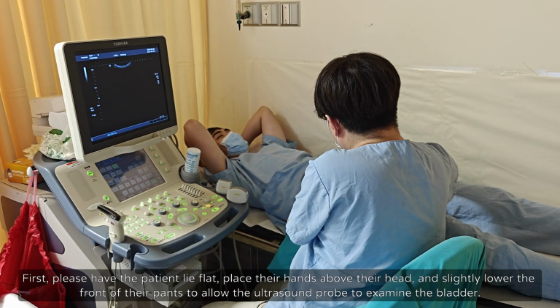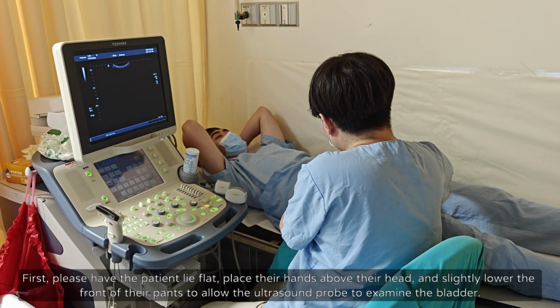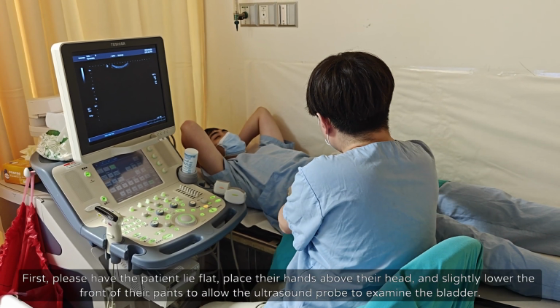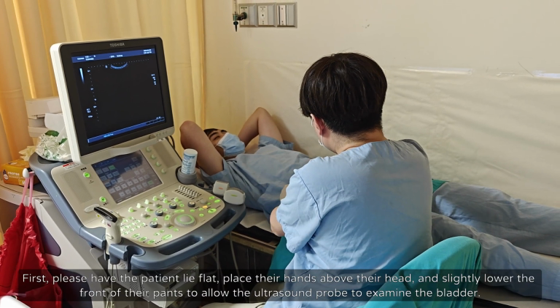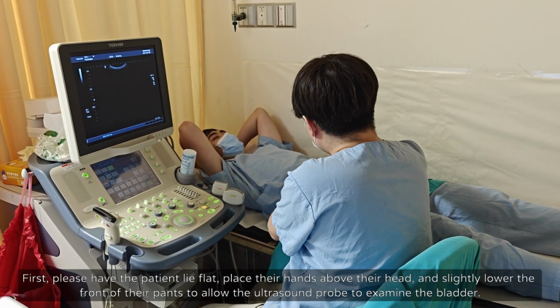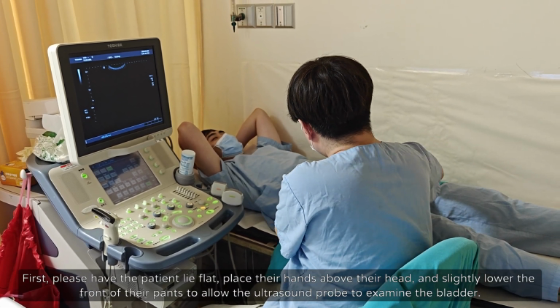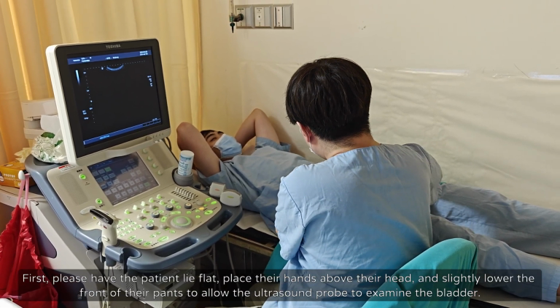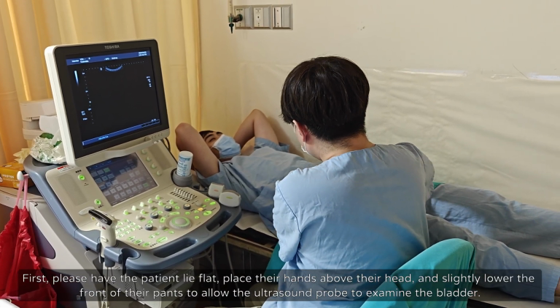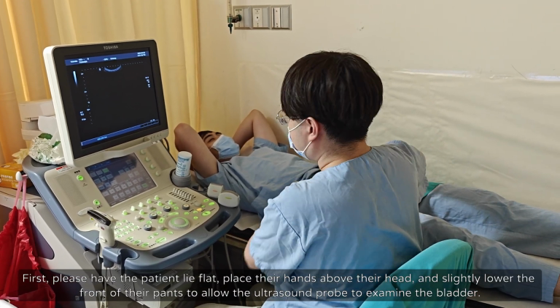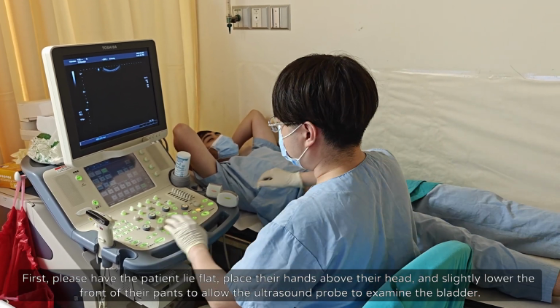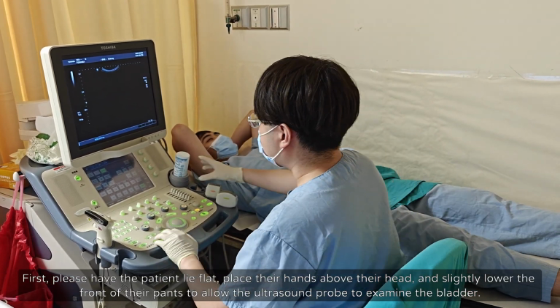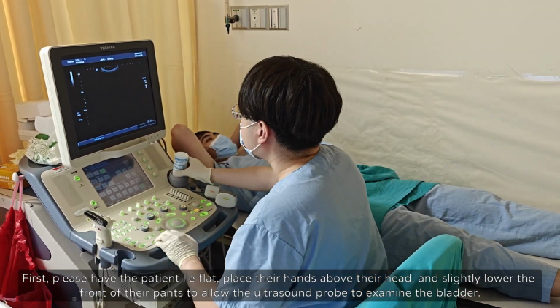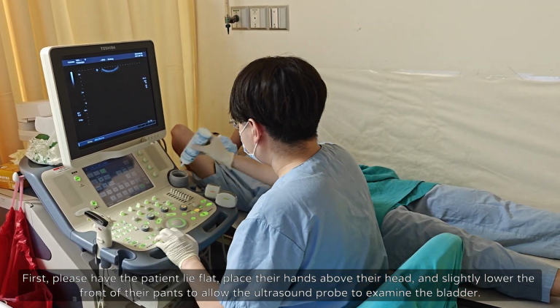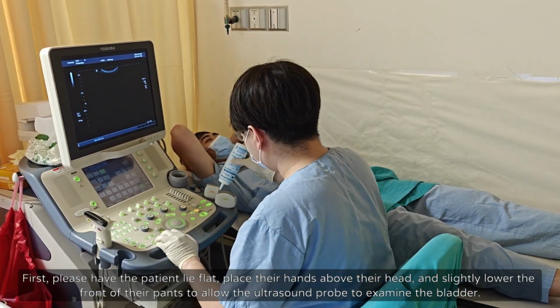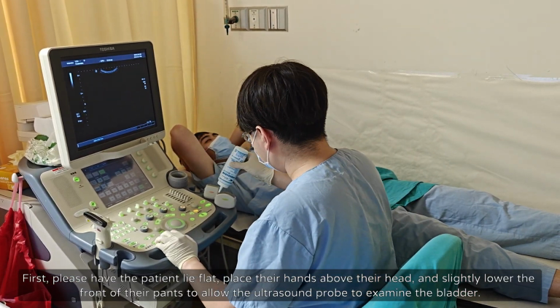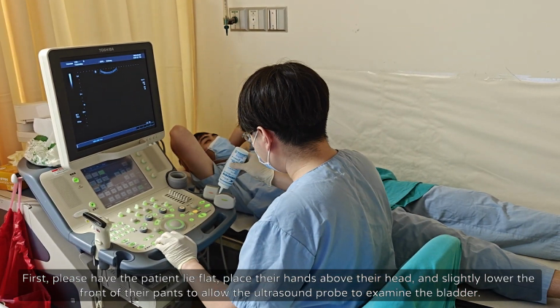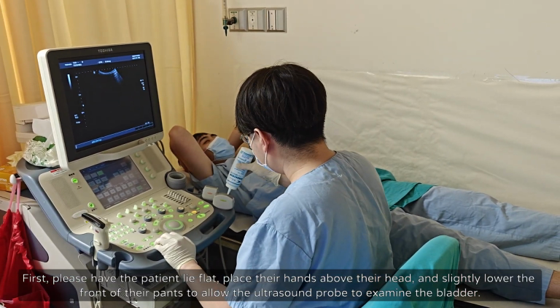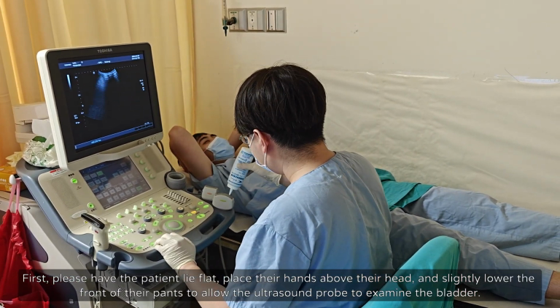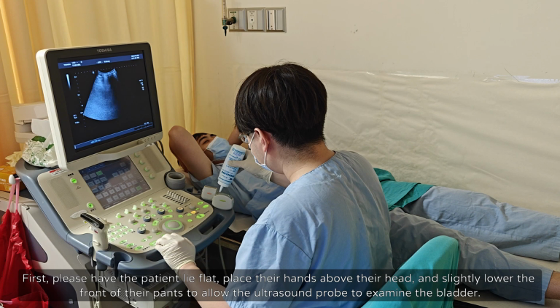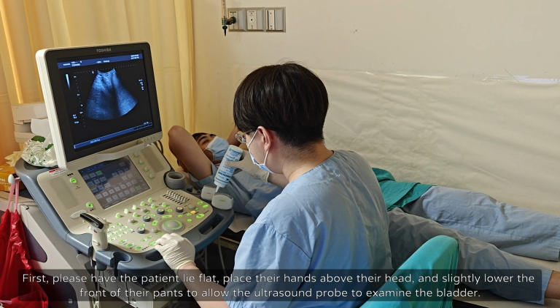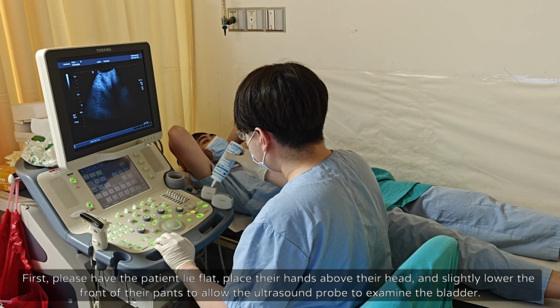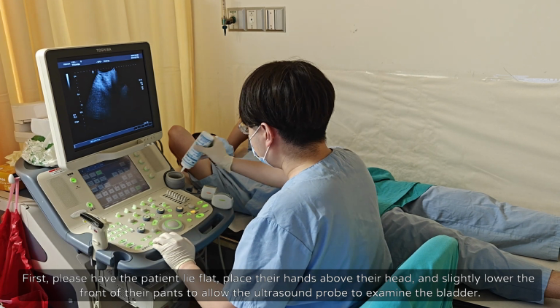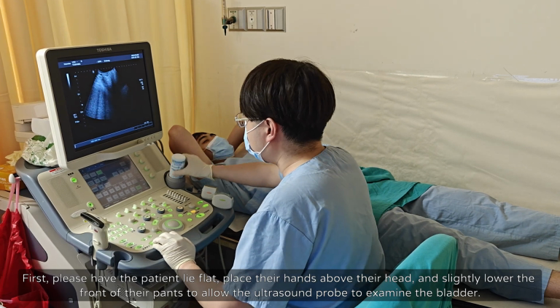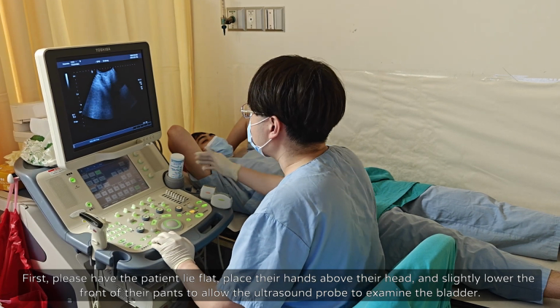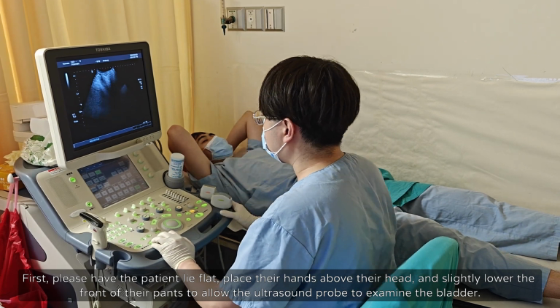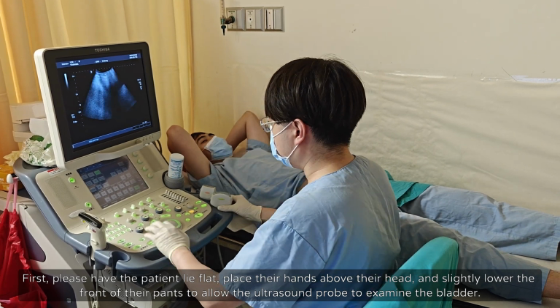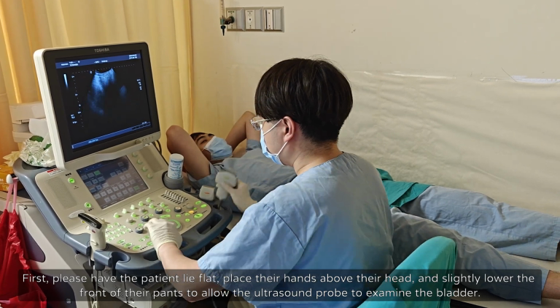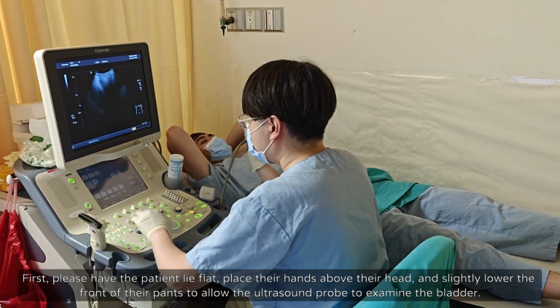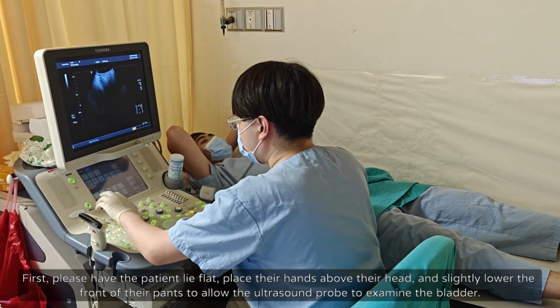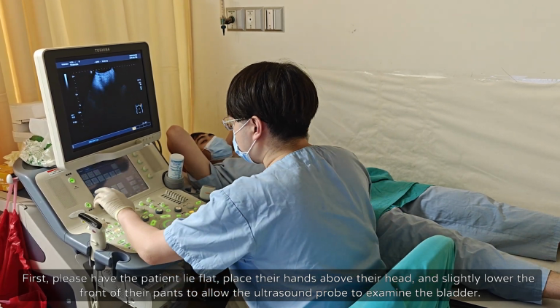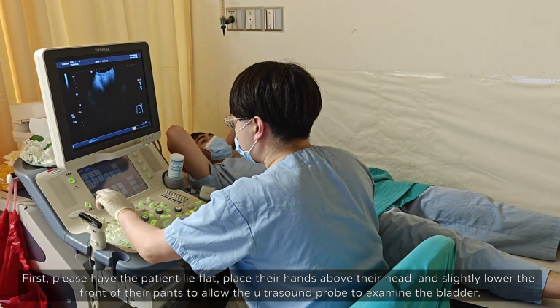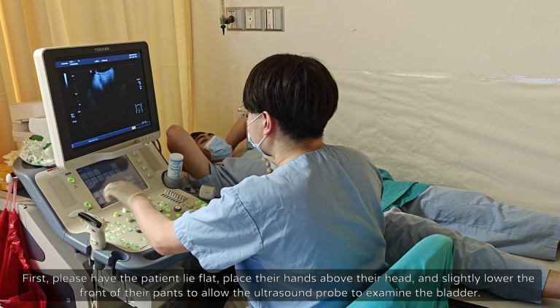First, please have the patient lie flat, place their hands above their head, and slightly lower the front of their pants to allow the ultrasound probe to examine the bladder.